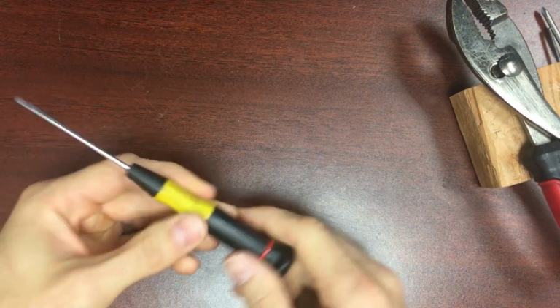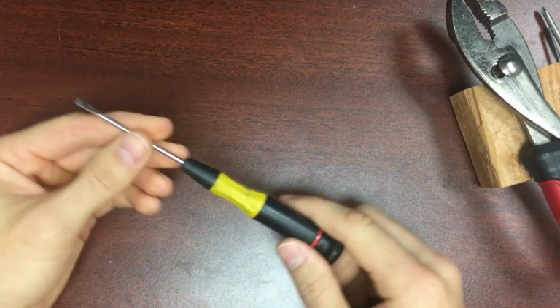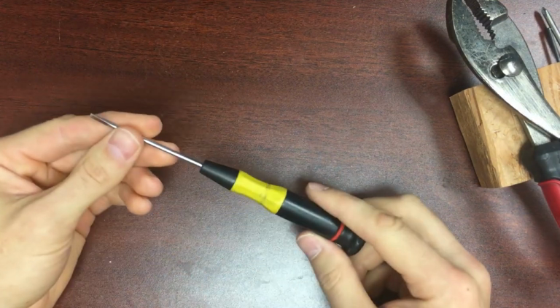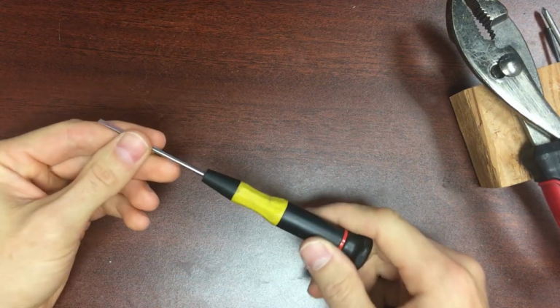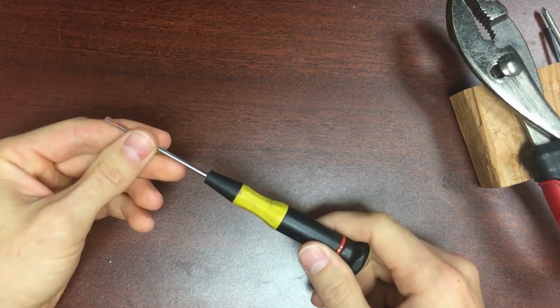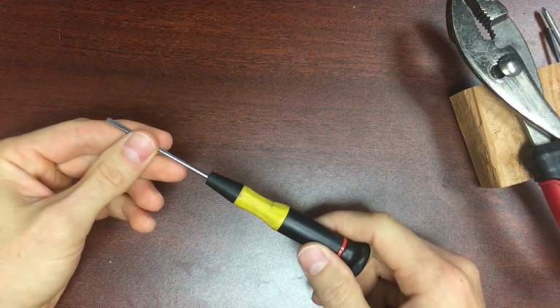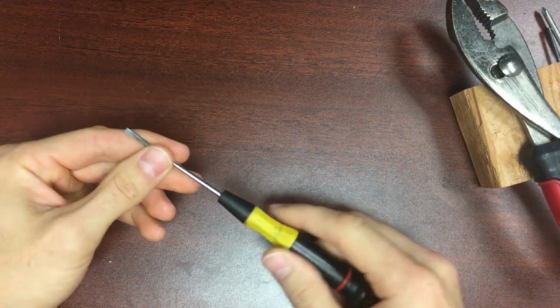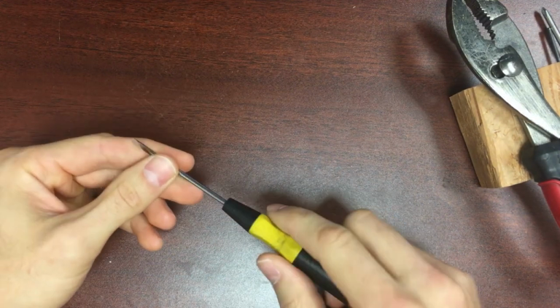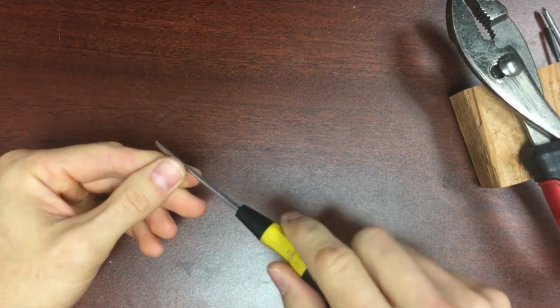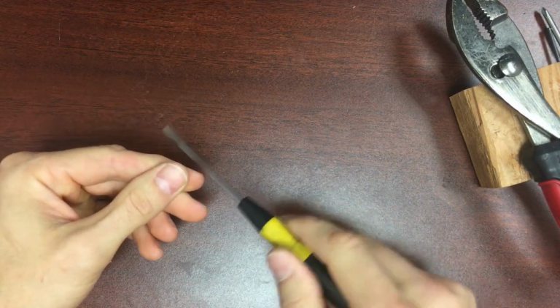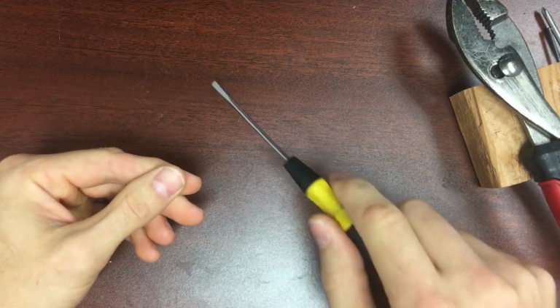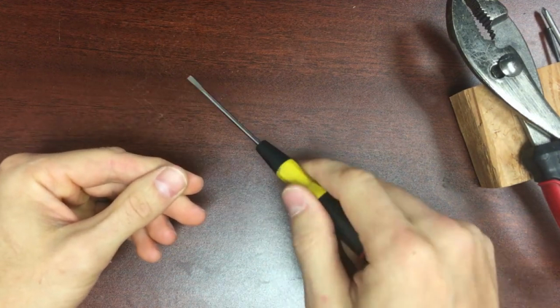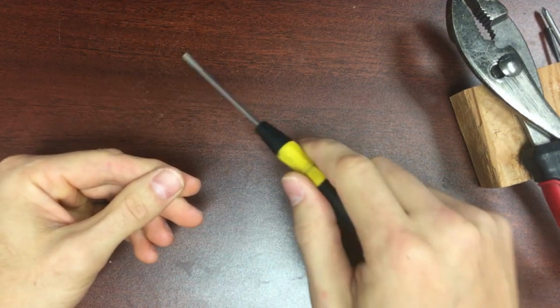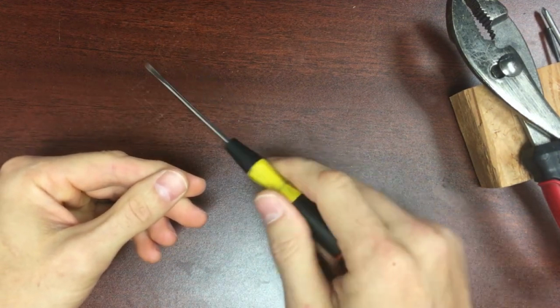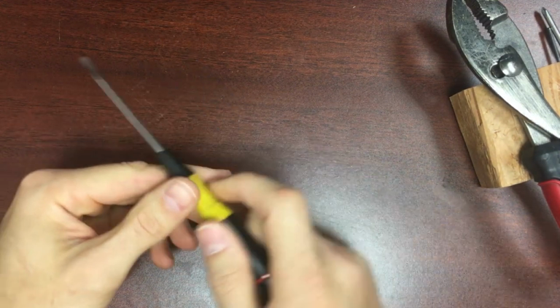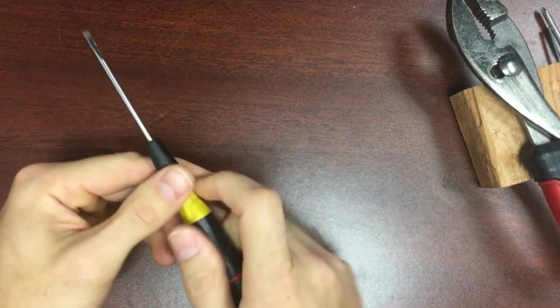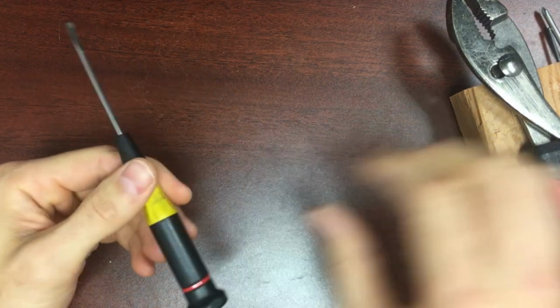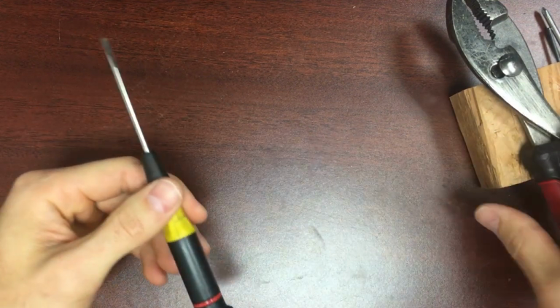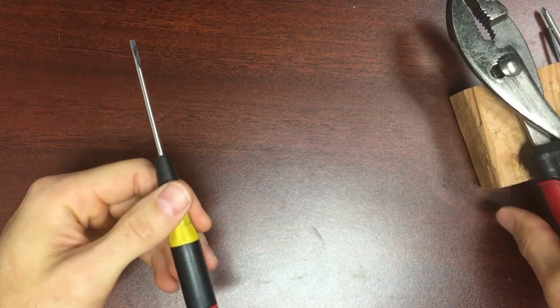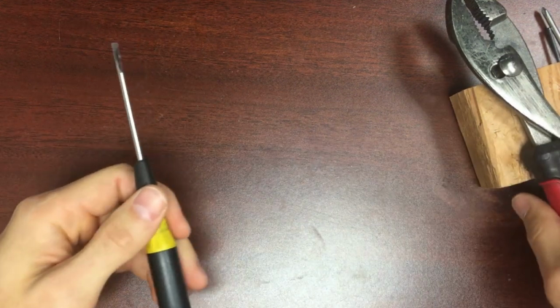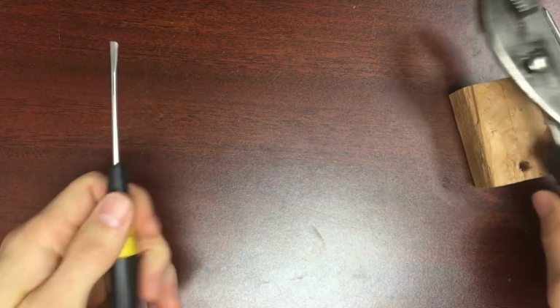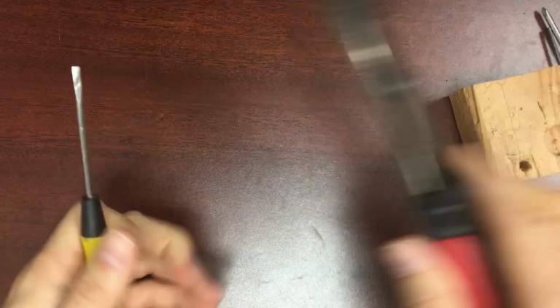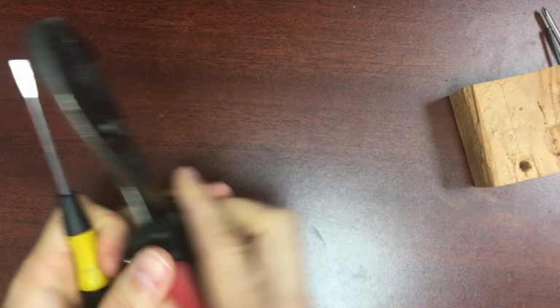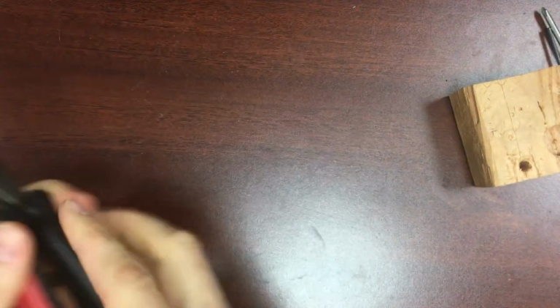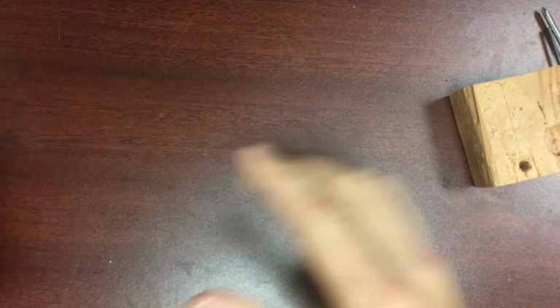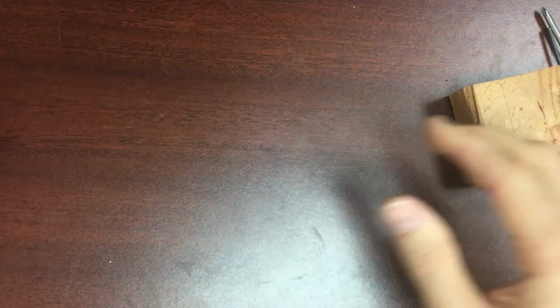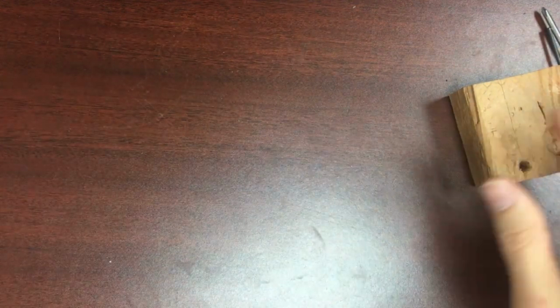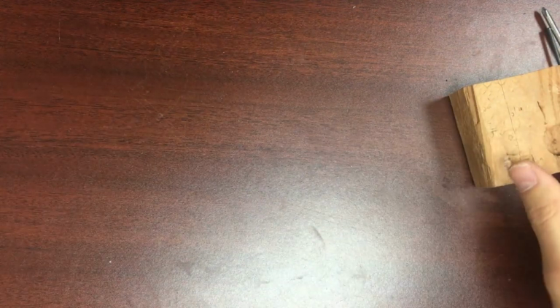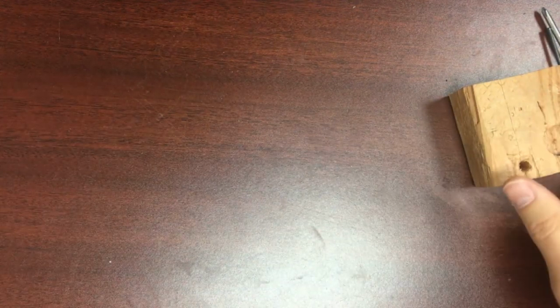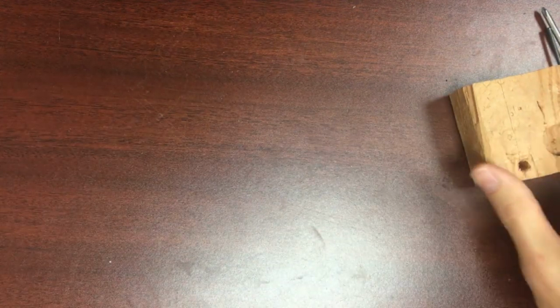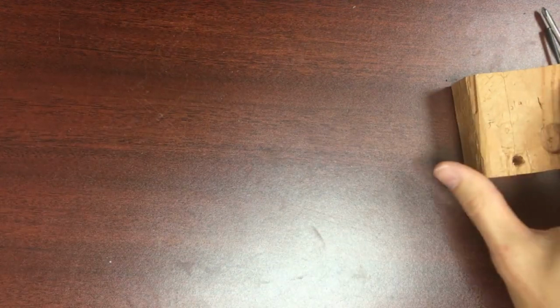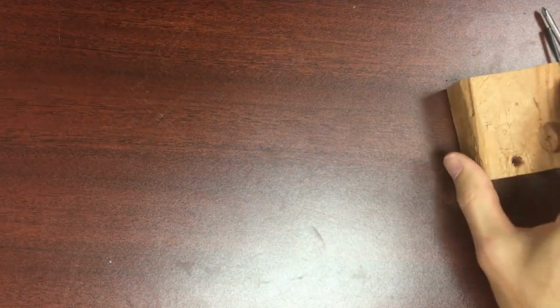And, of course, a small flathead to work the shell apart if it's being stubborn and doesn't open up.